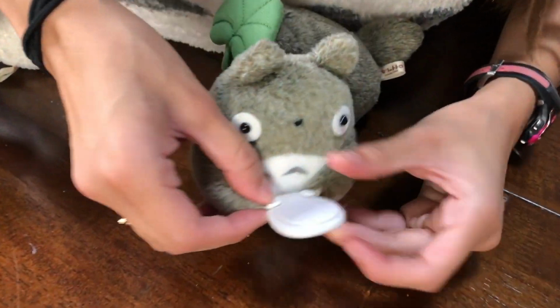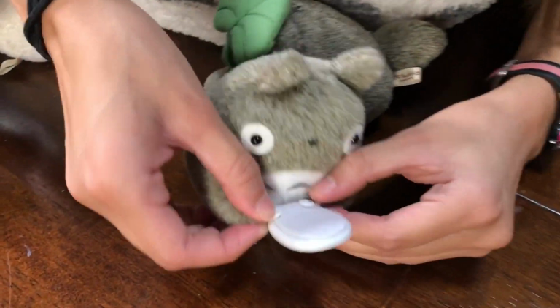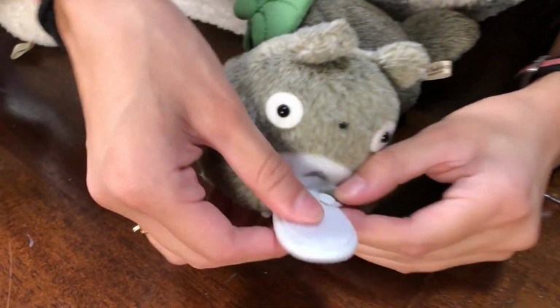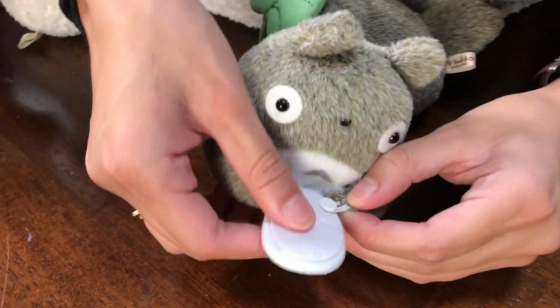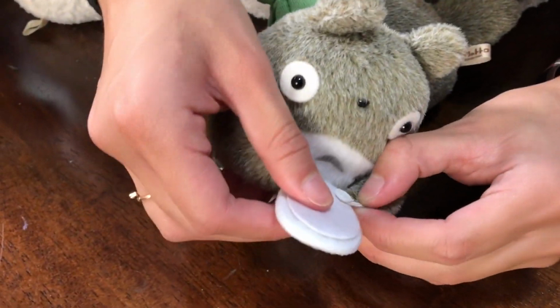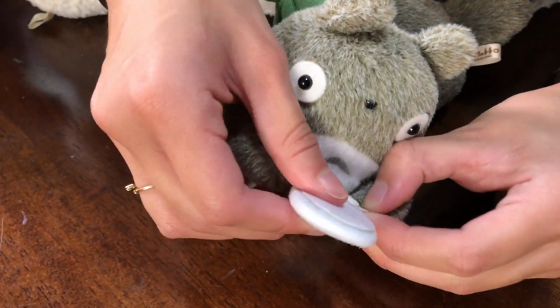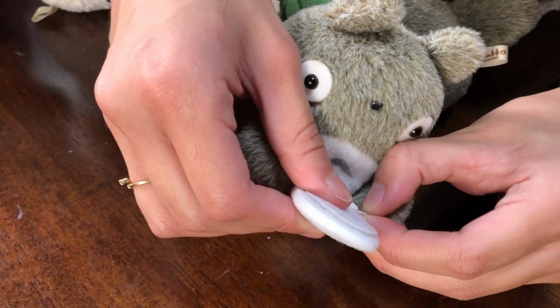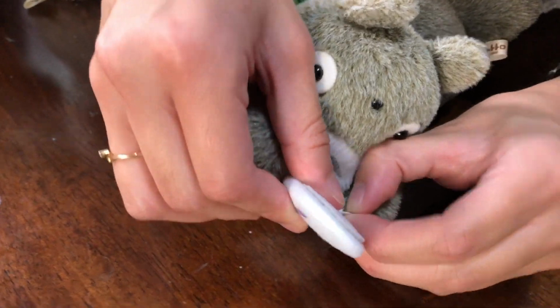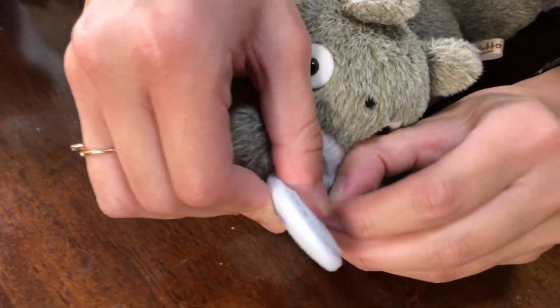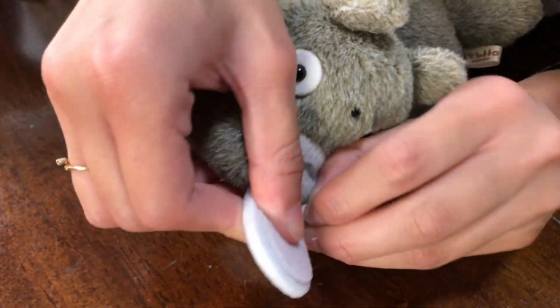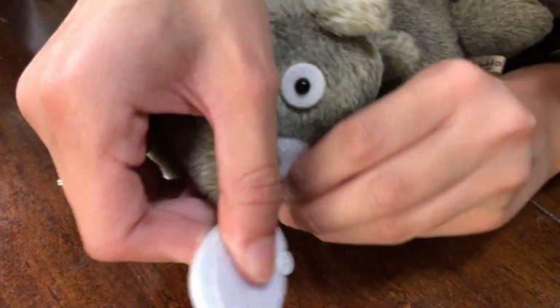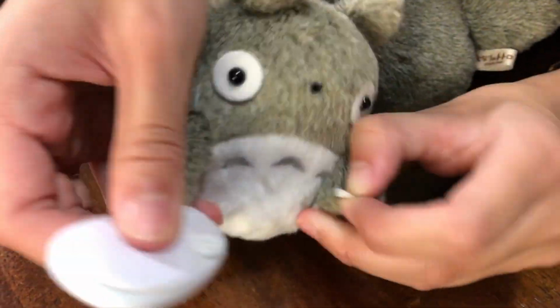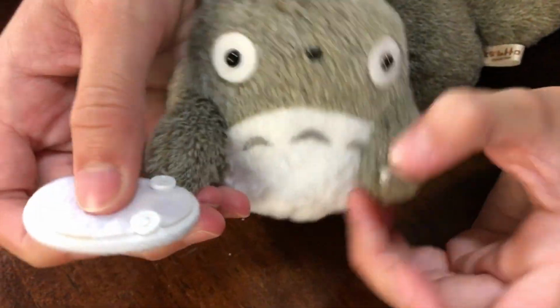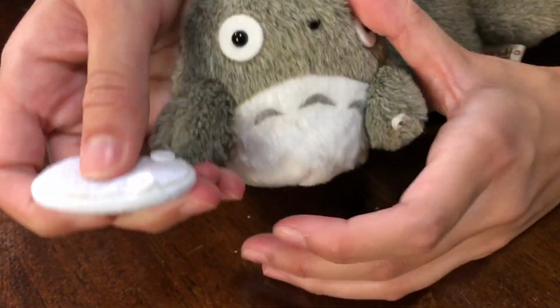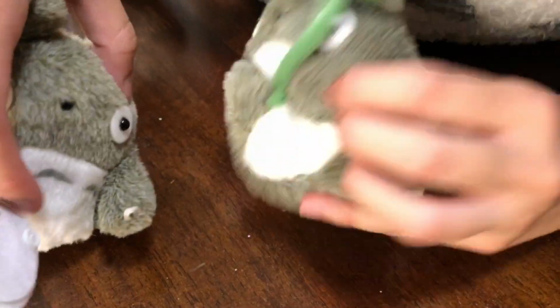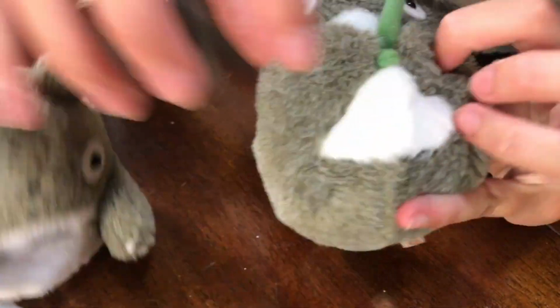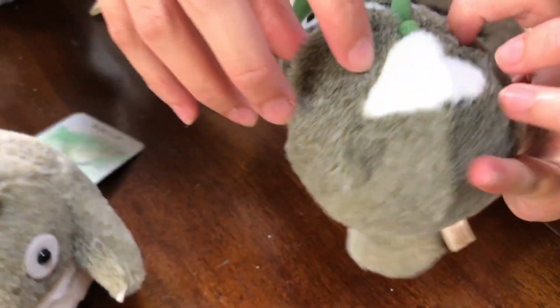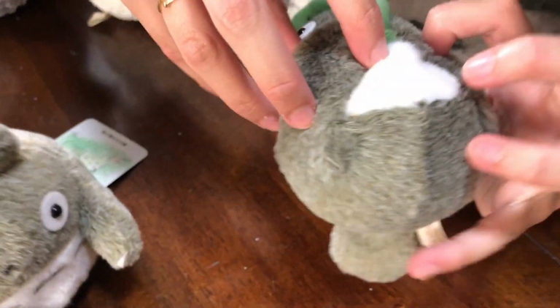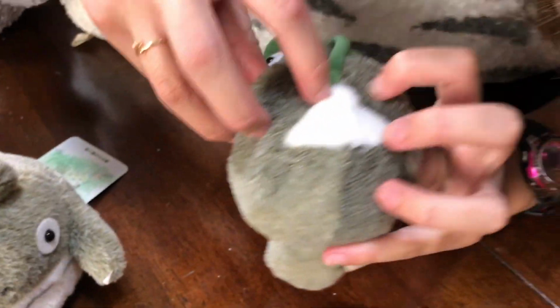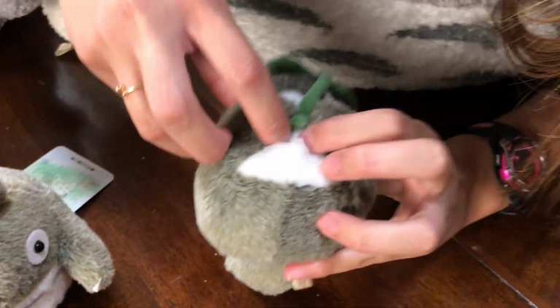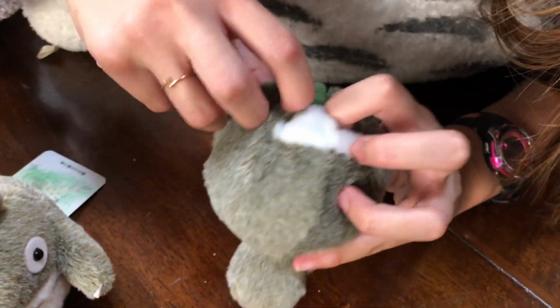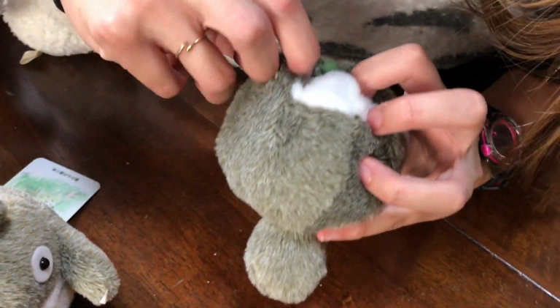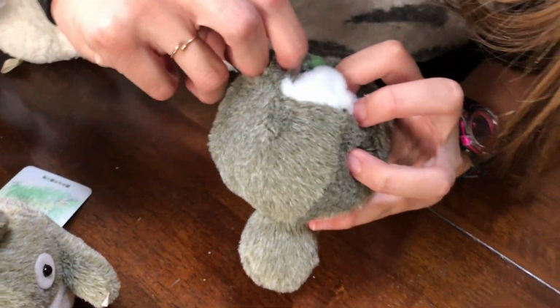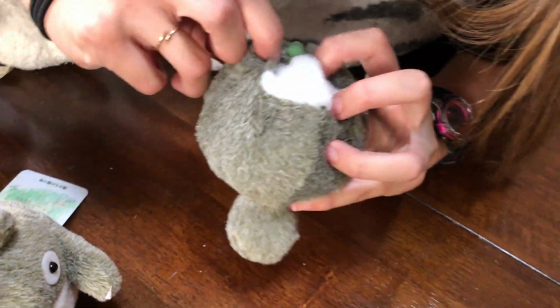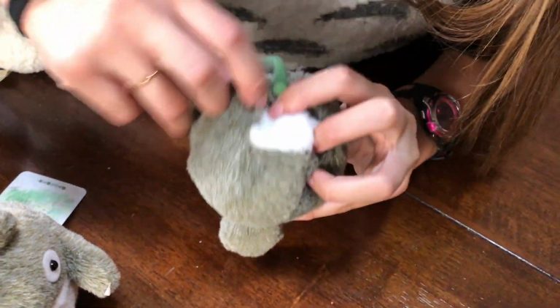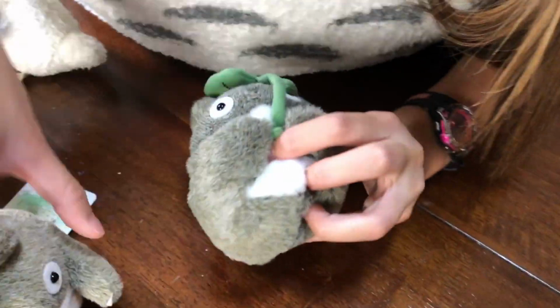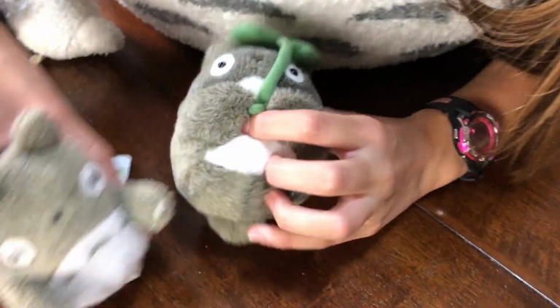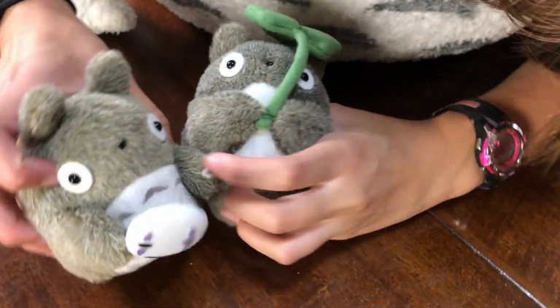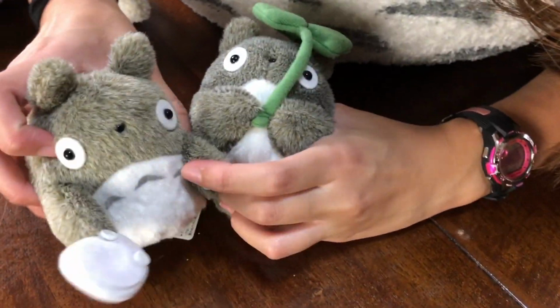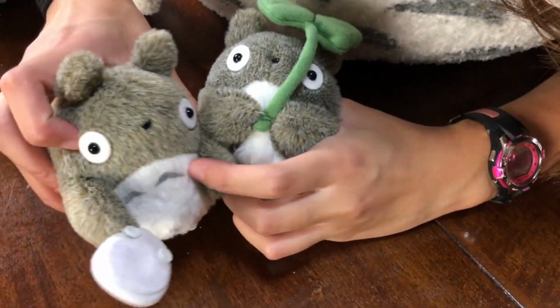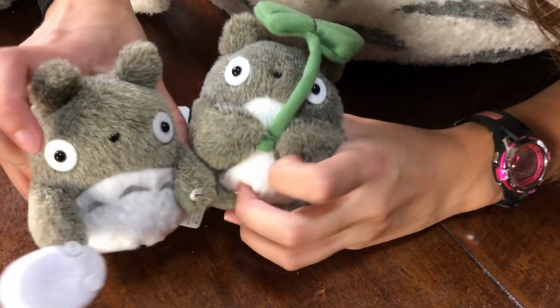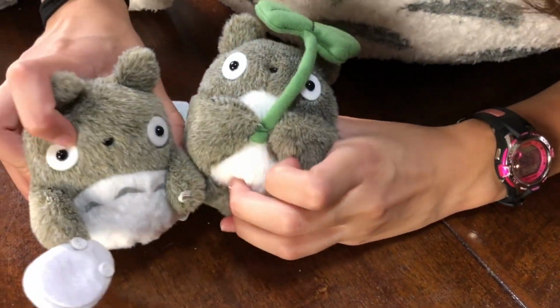It has little buttons, so if you want, you can take the face off. Unlike this one, which has stripes on his tummy.